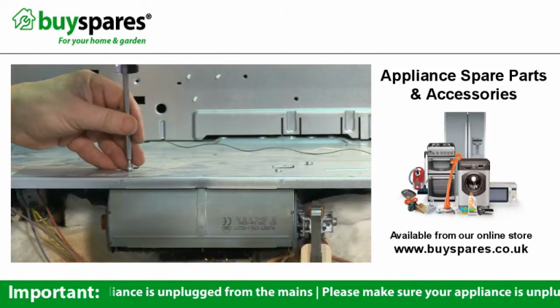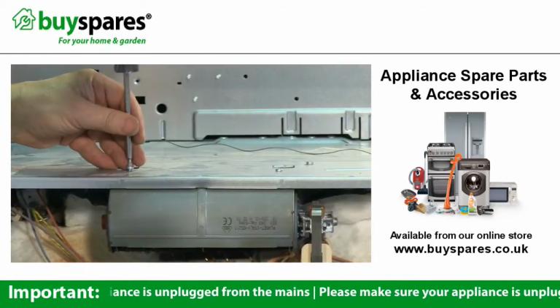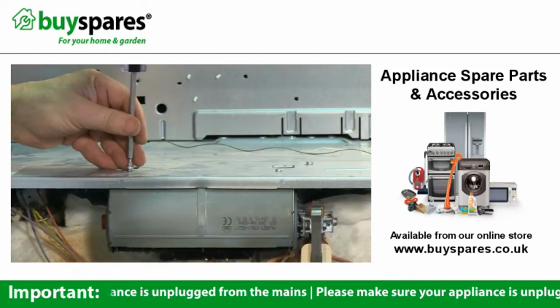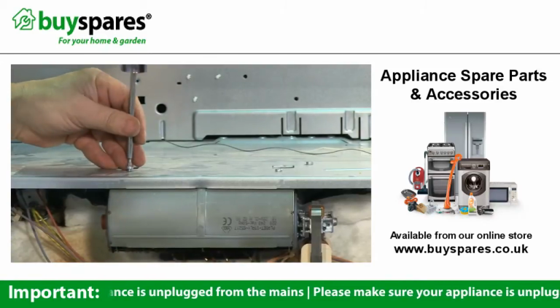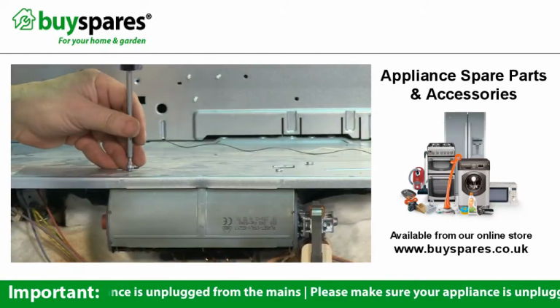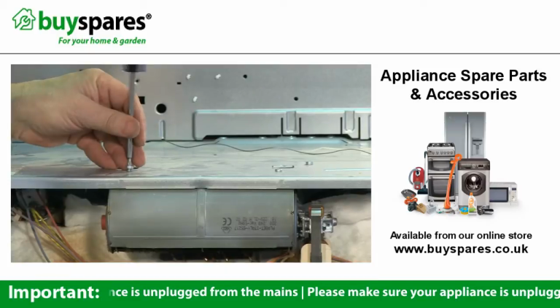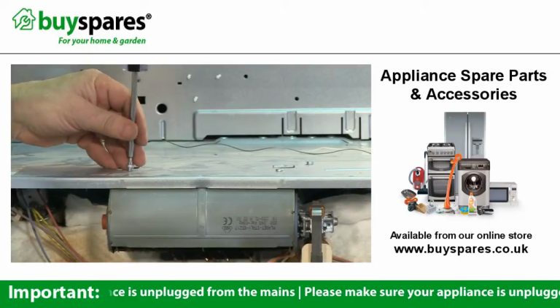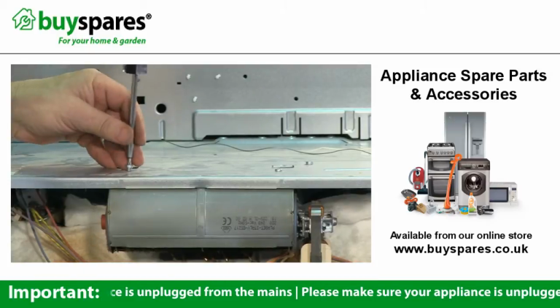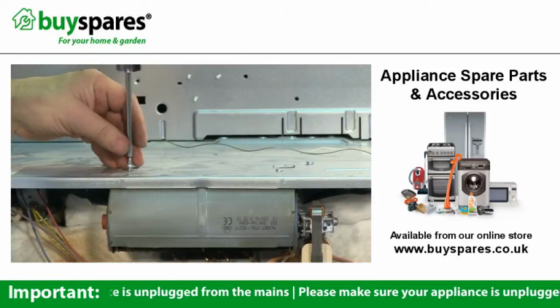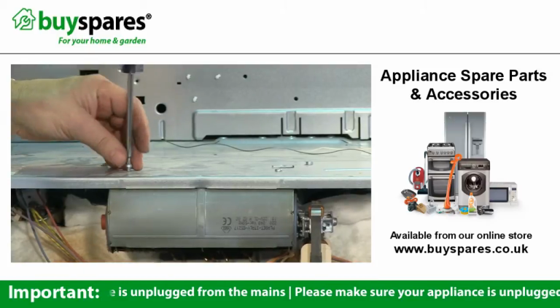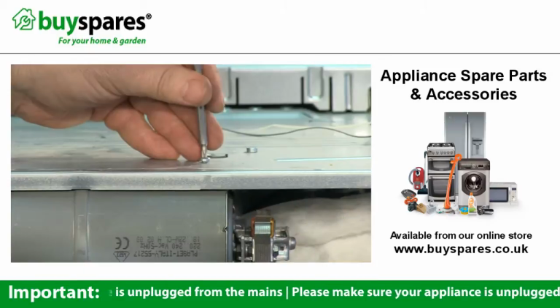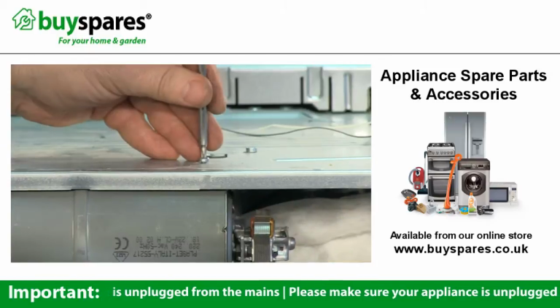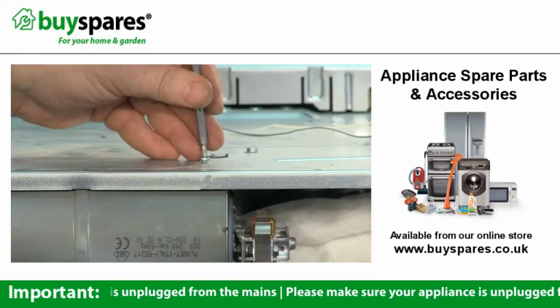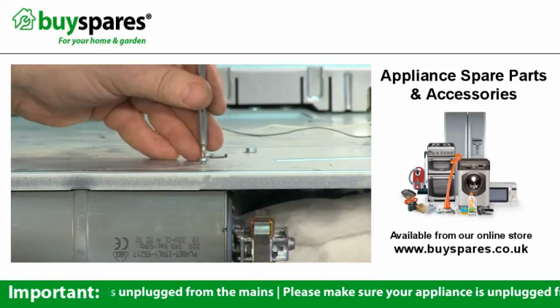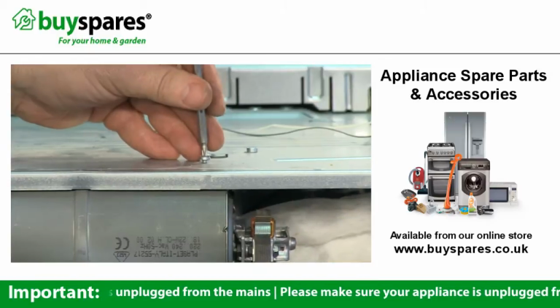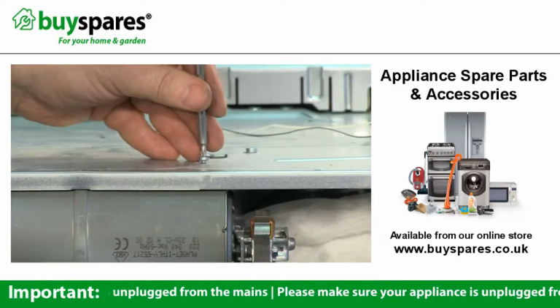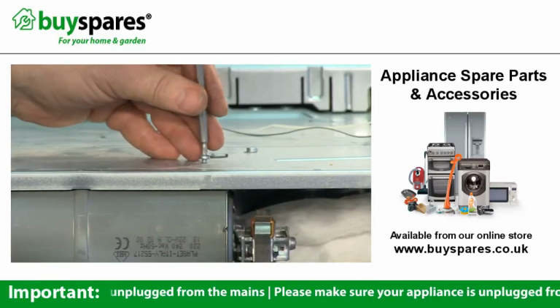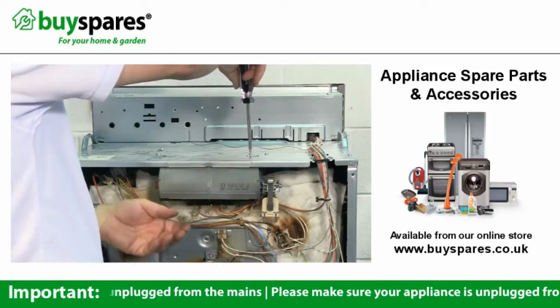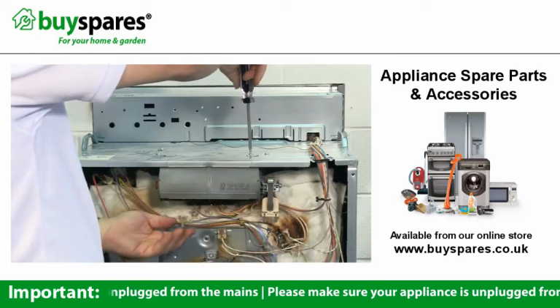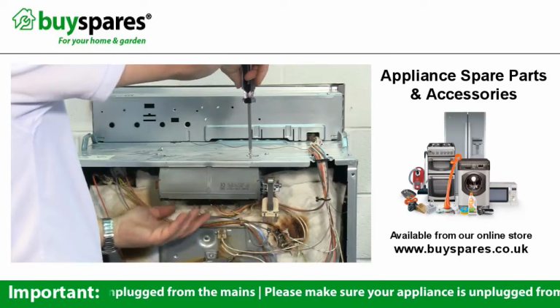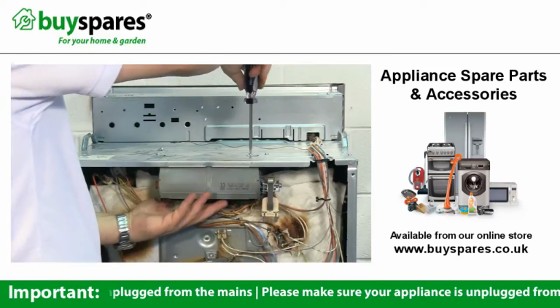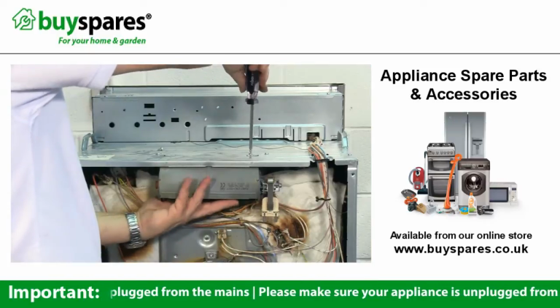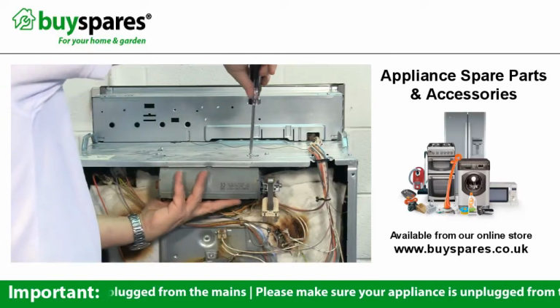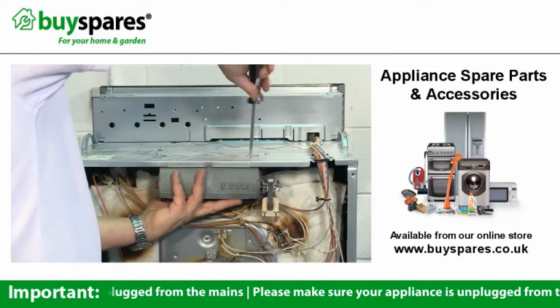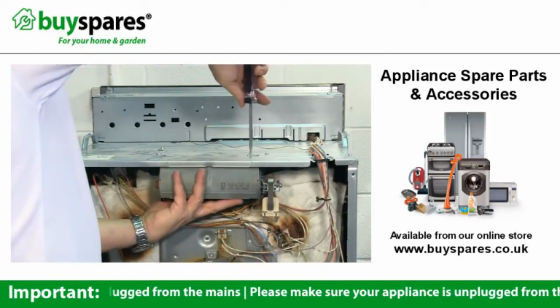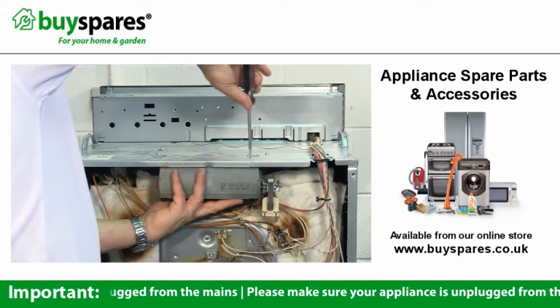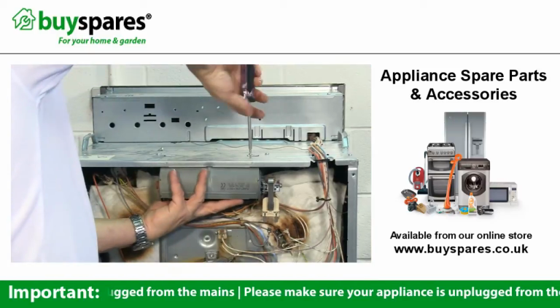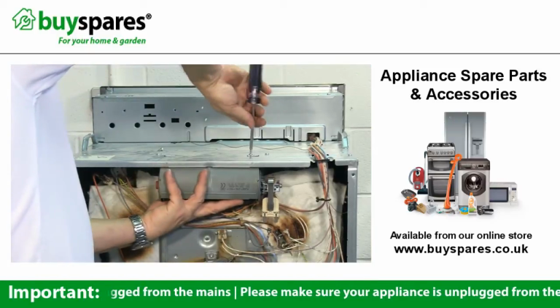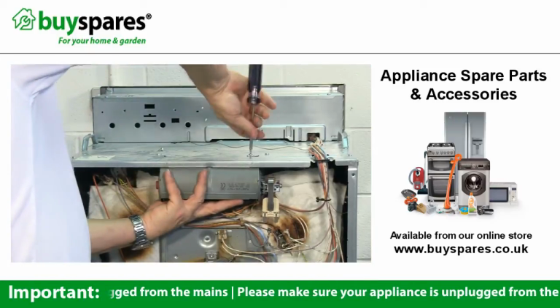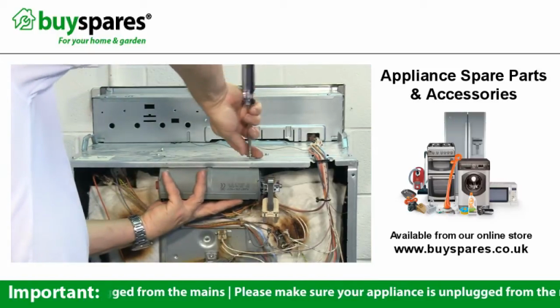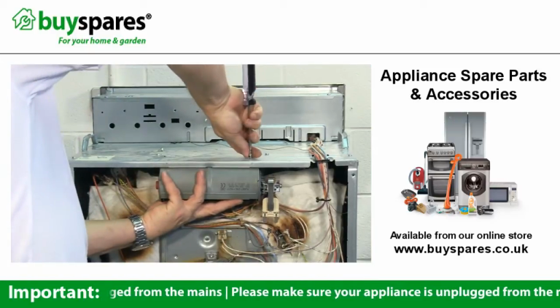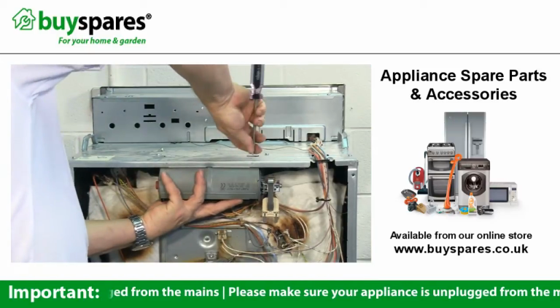Undo the screws holding the fan to the top panel. Hold the fan while you do this to stop it falling.